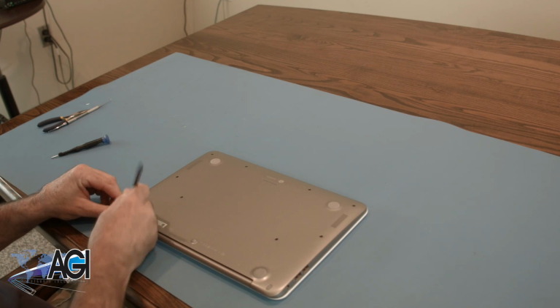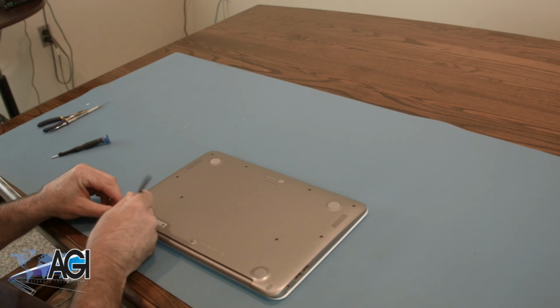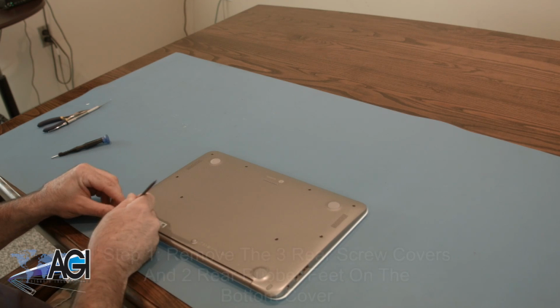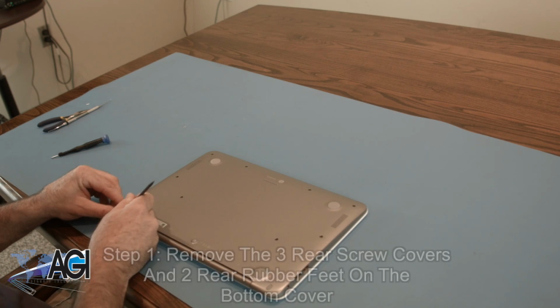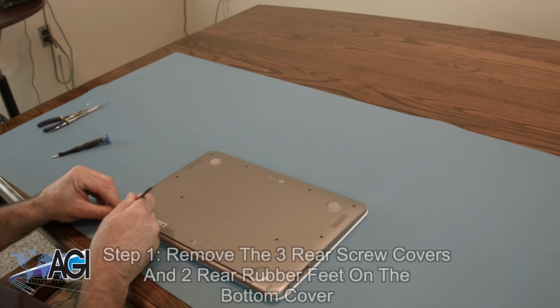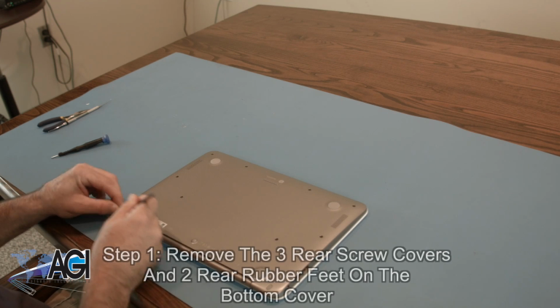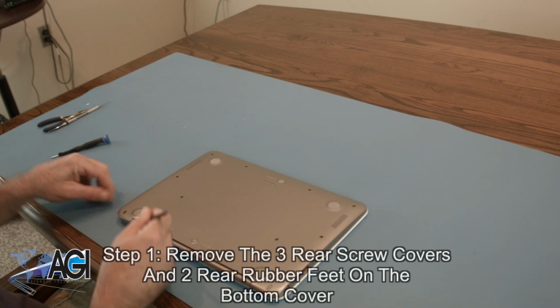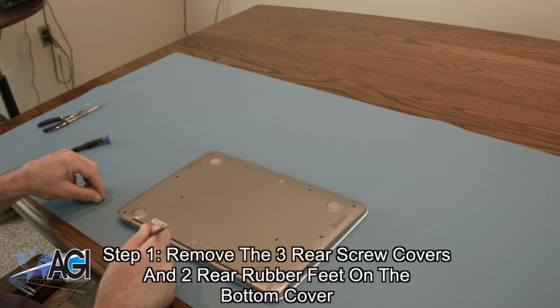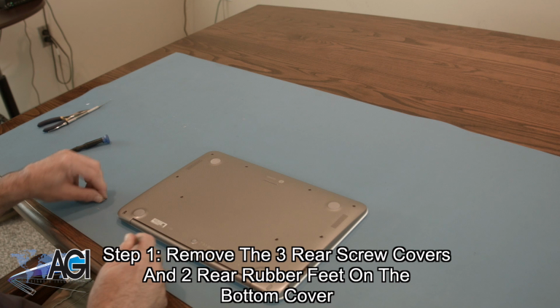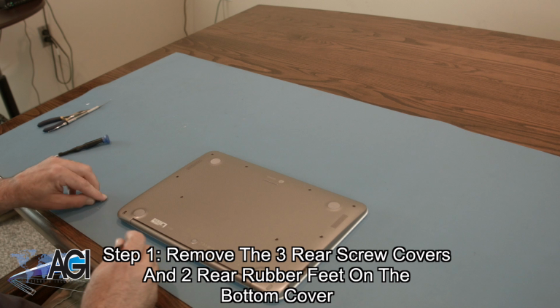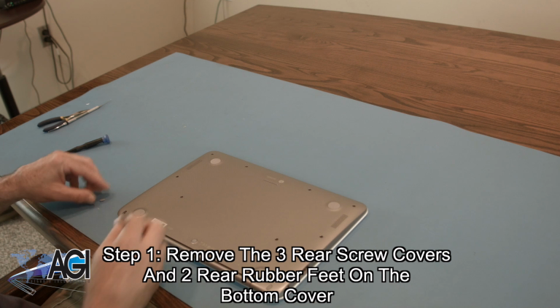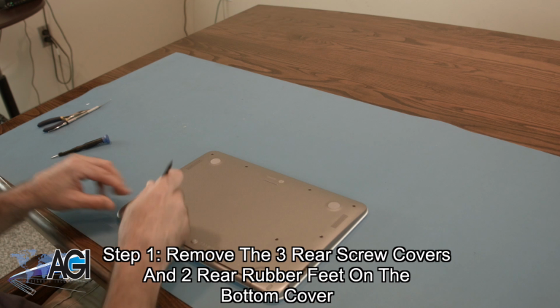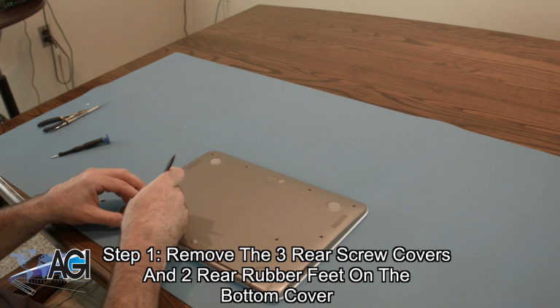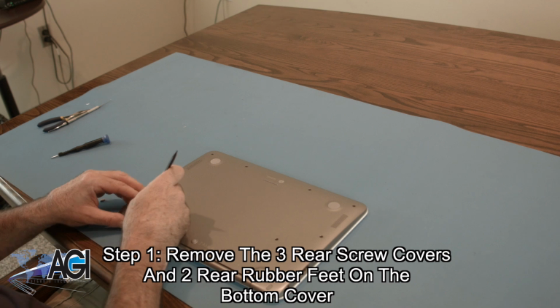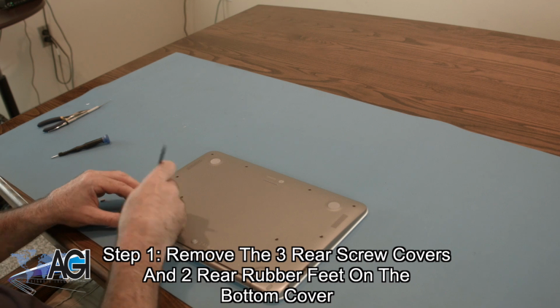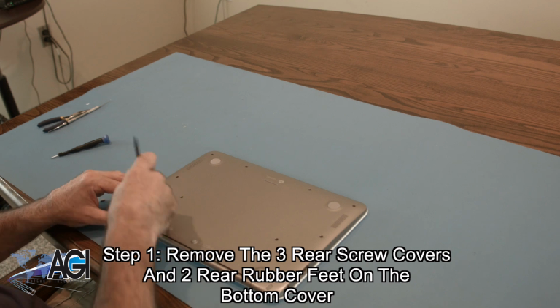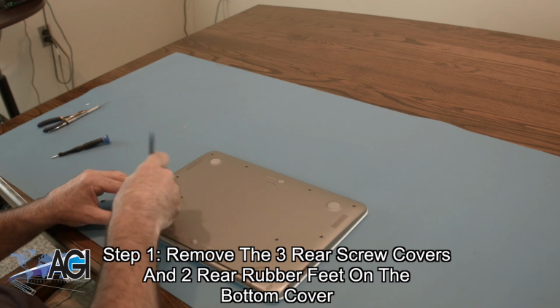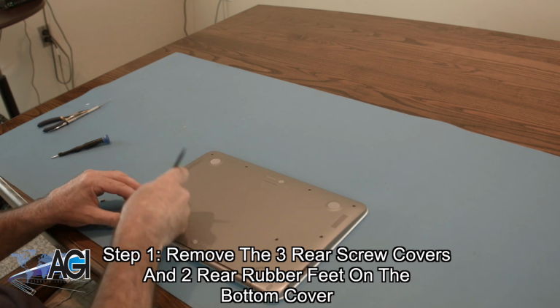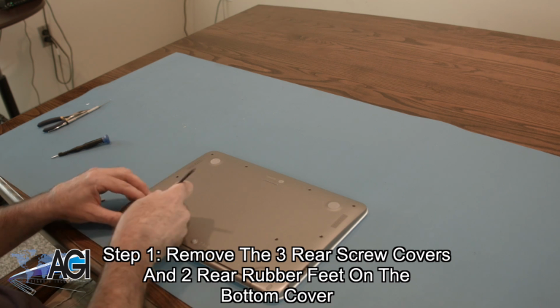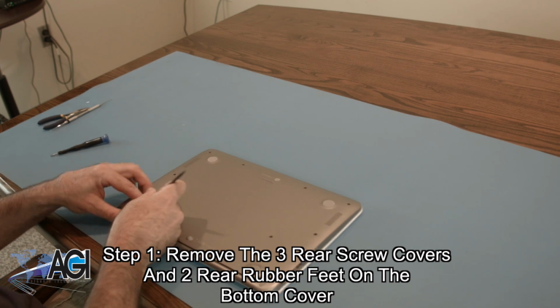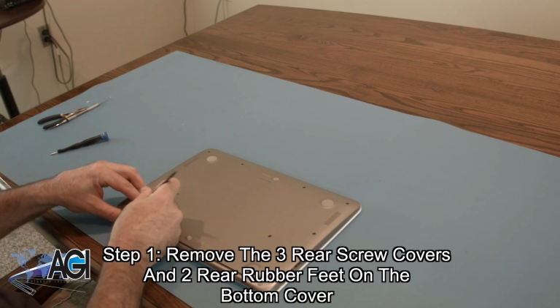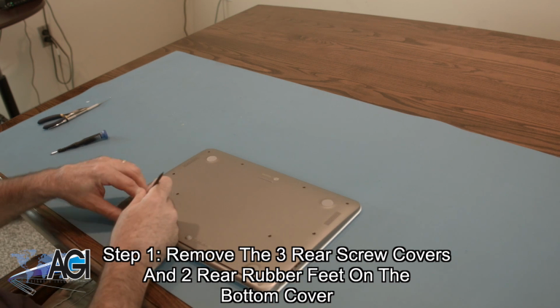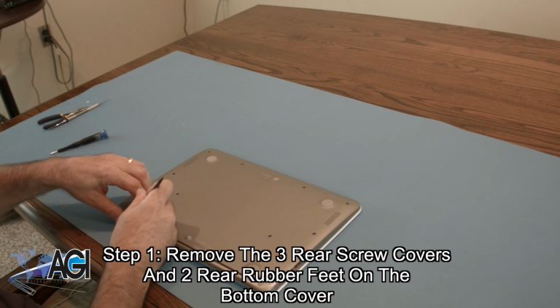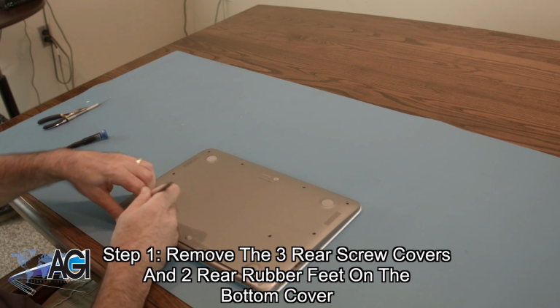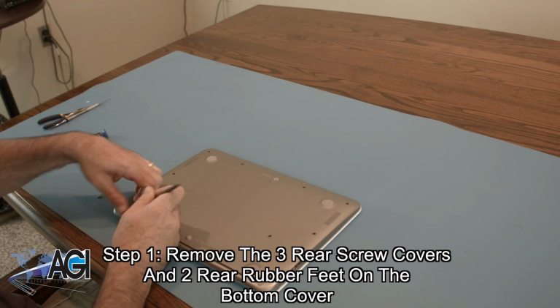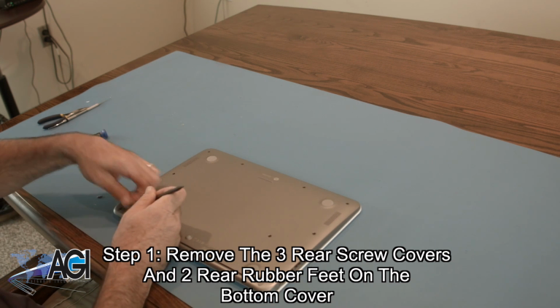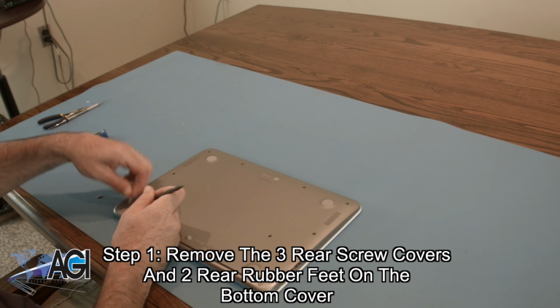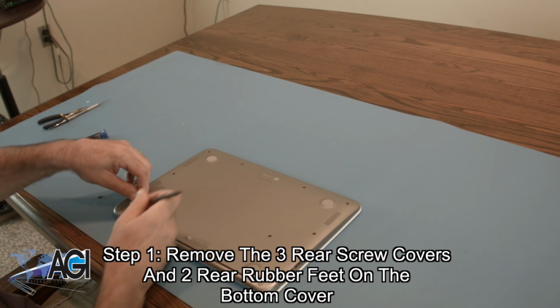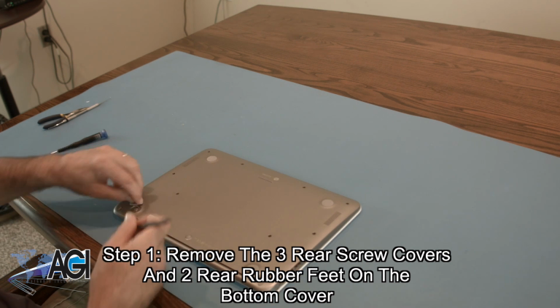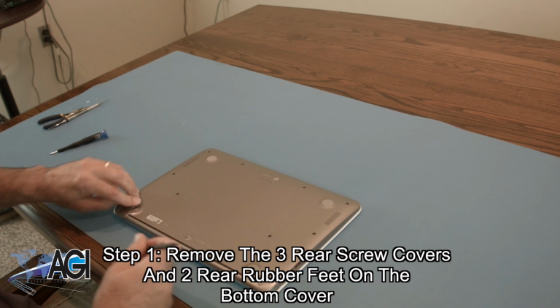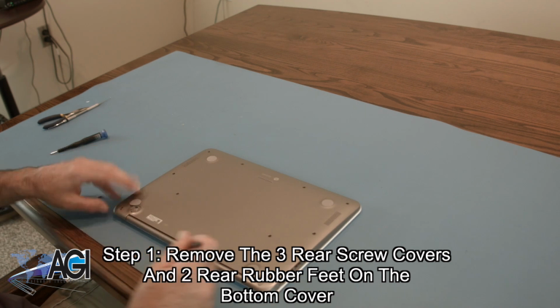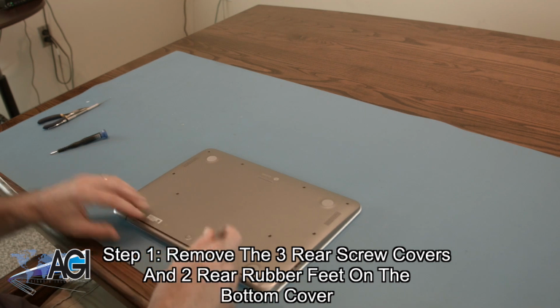The first step will be to remove the three rear screw covers and the two rear rubber feet on the bottom cover.